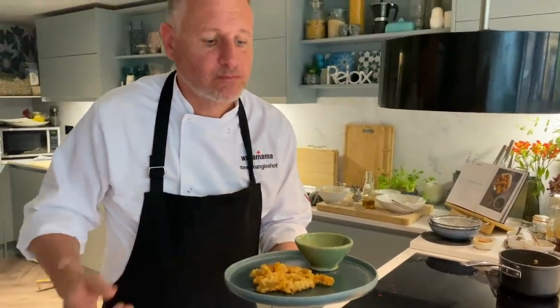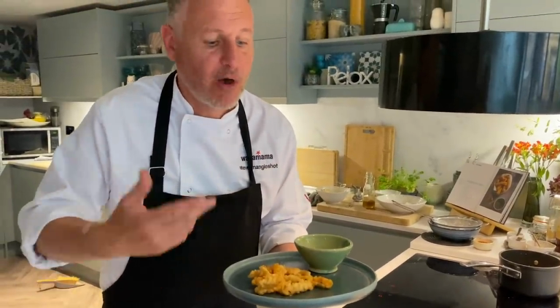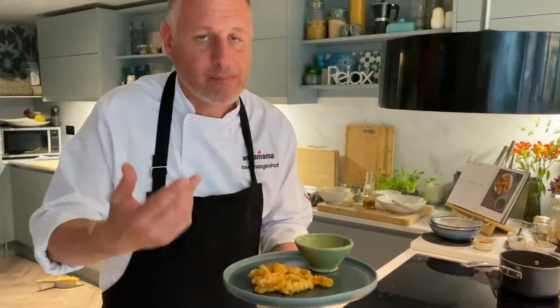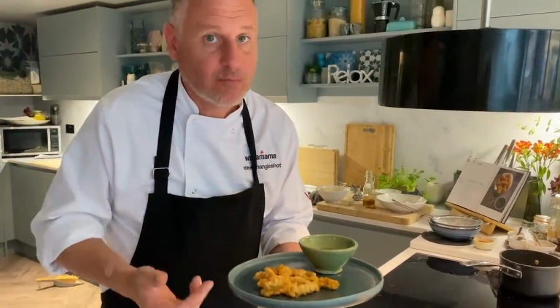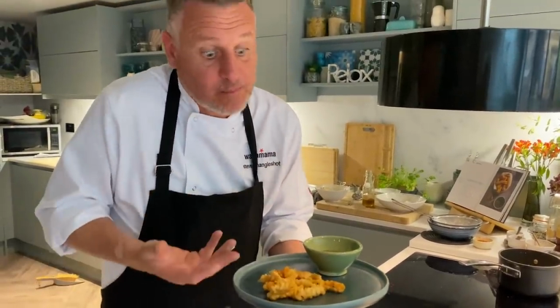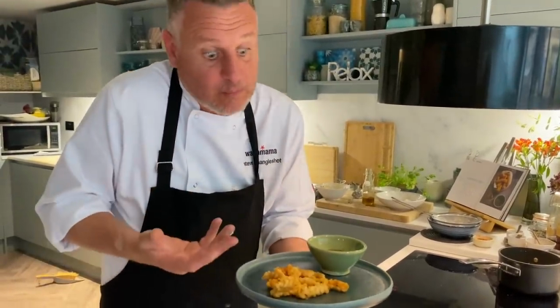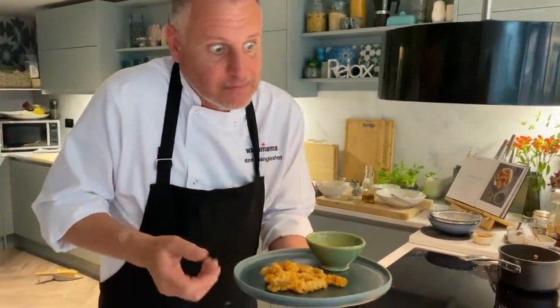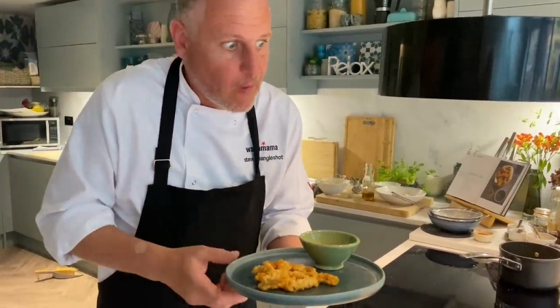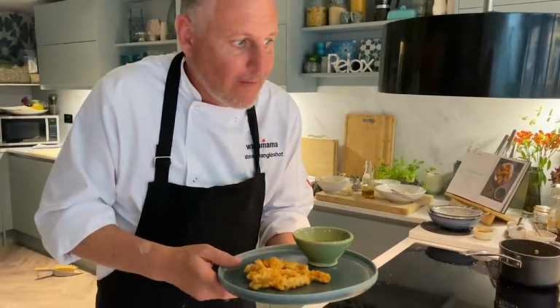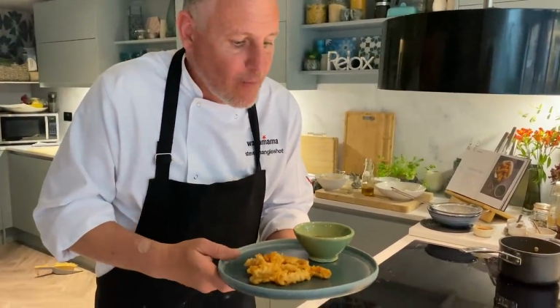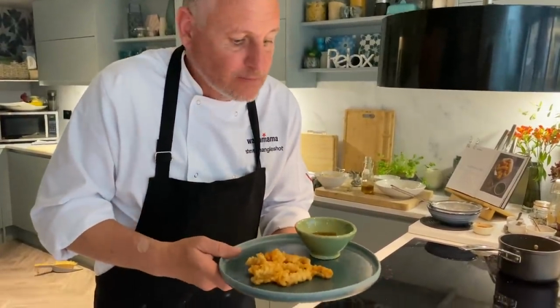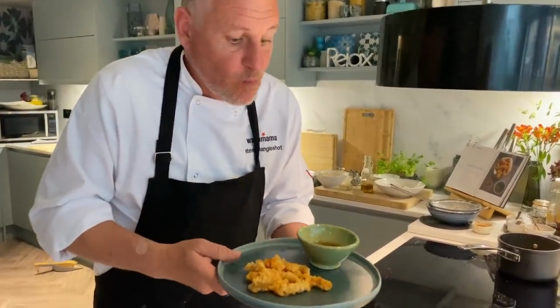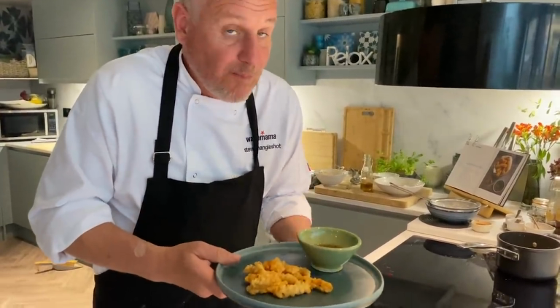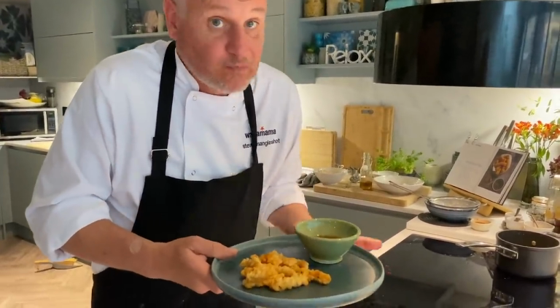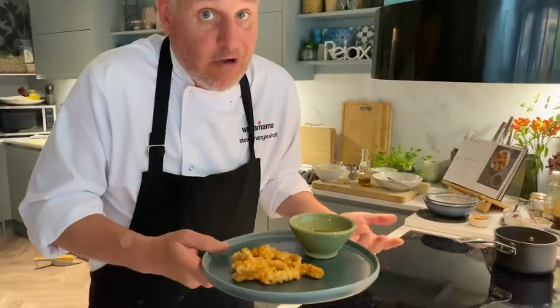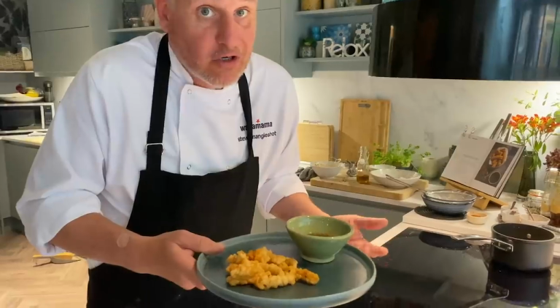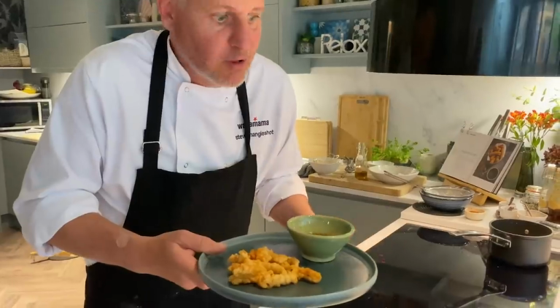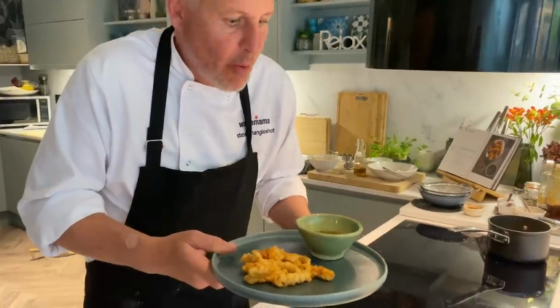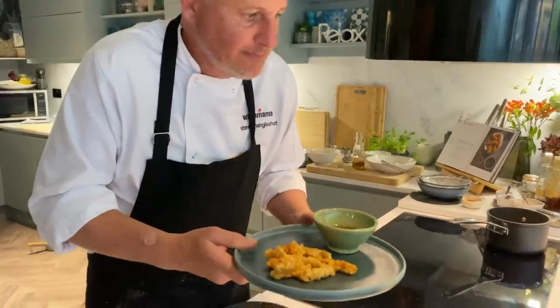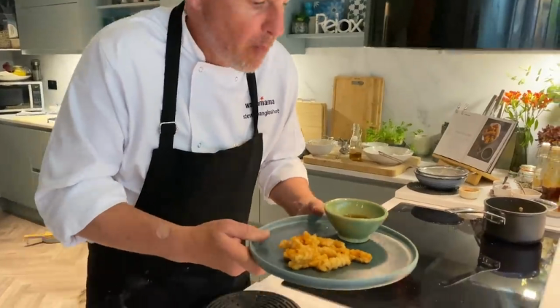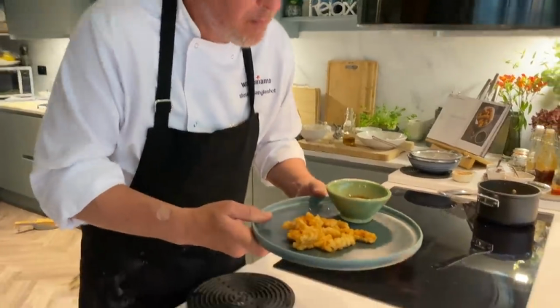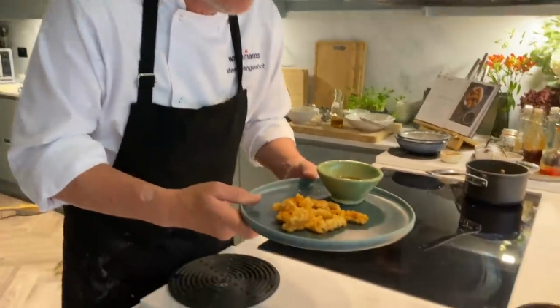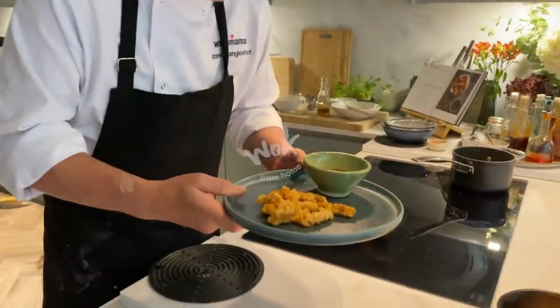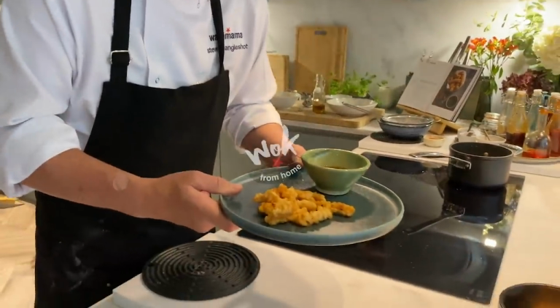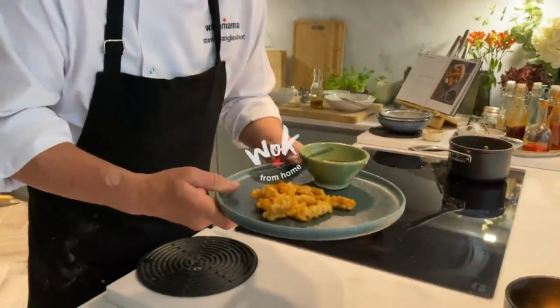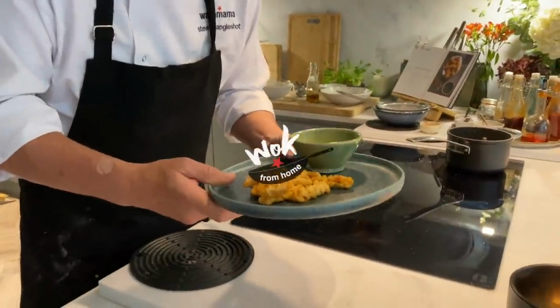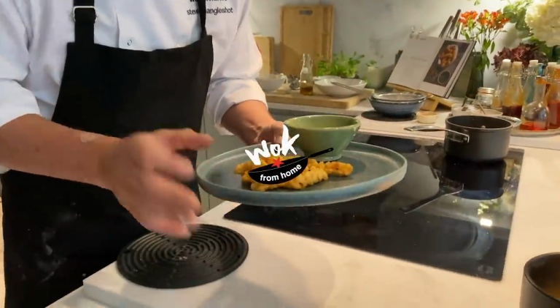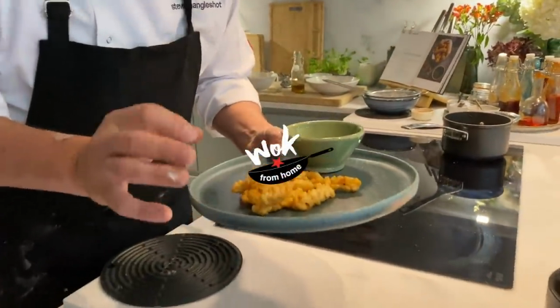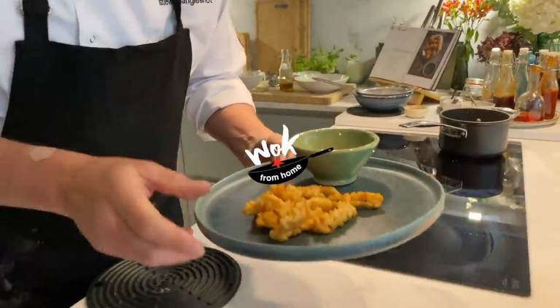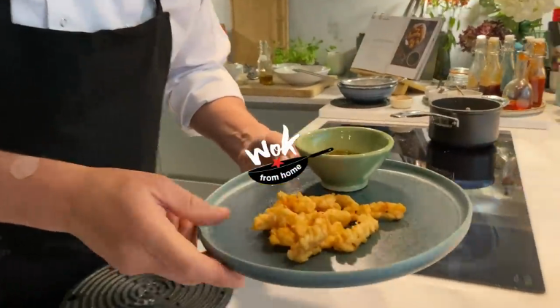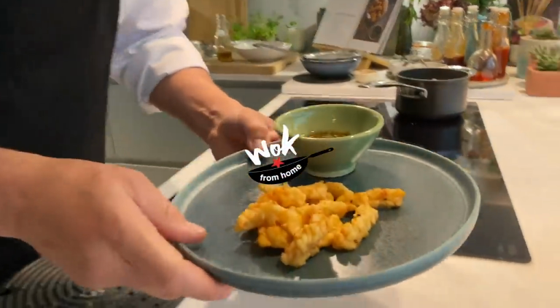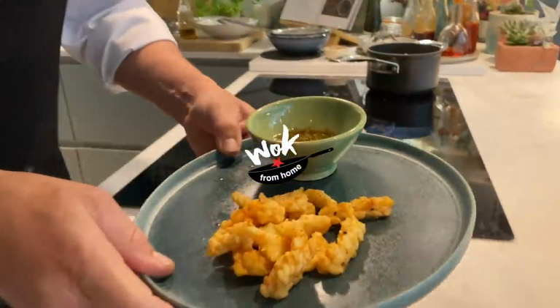Can't win them all. Great dish. Let's go.